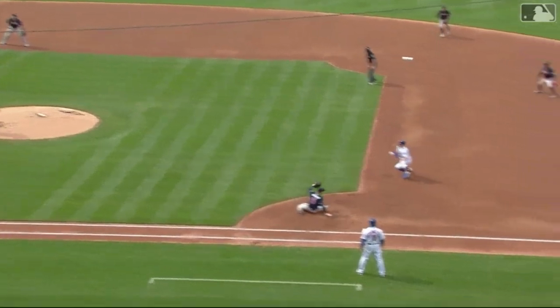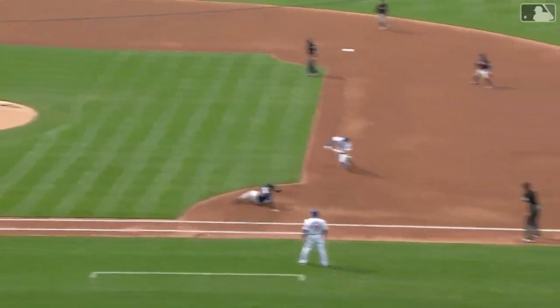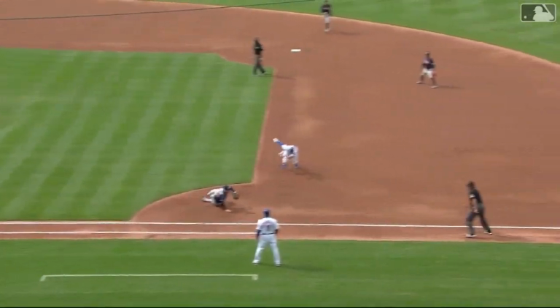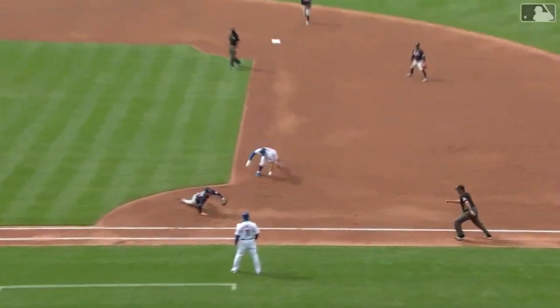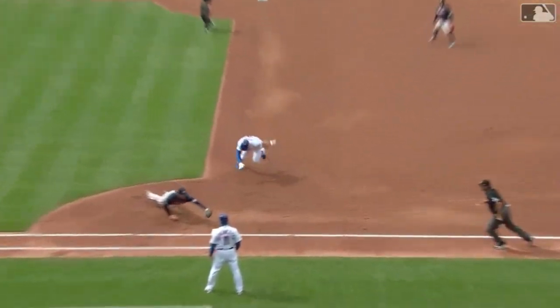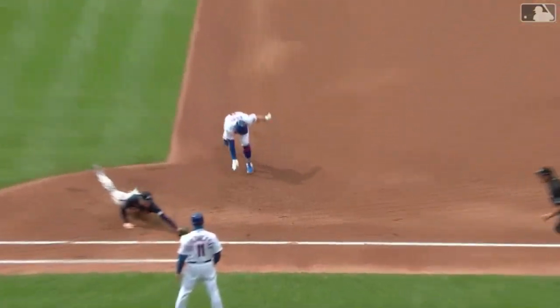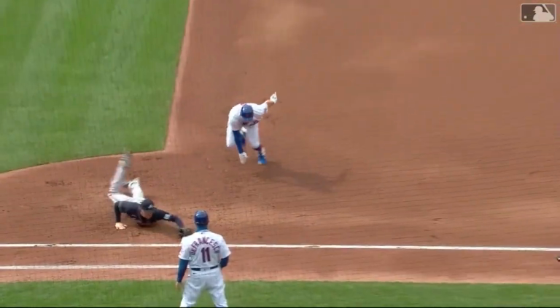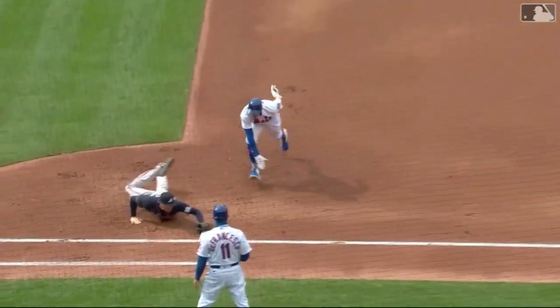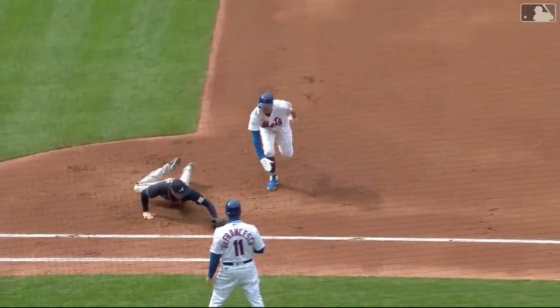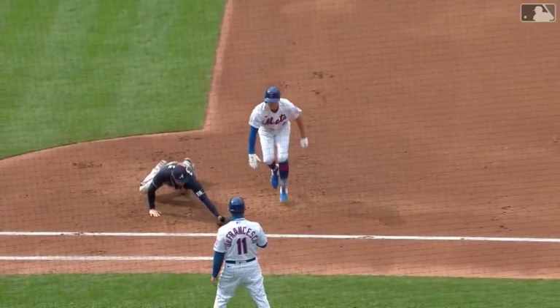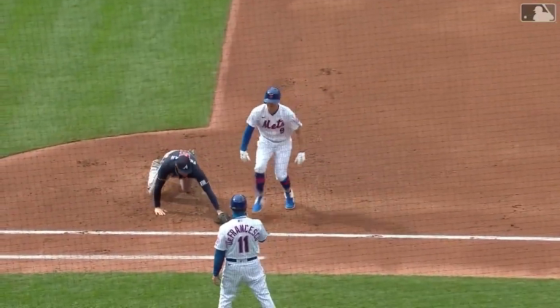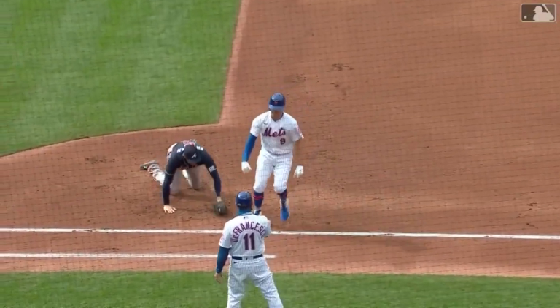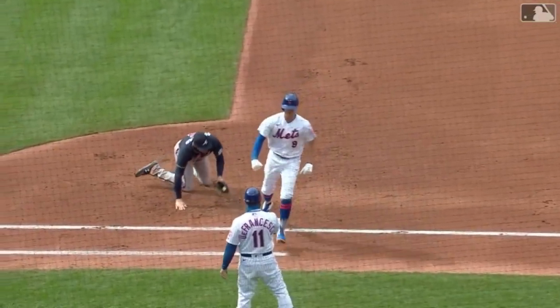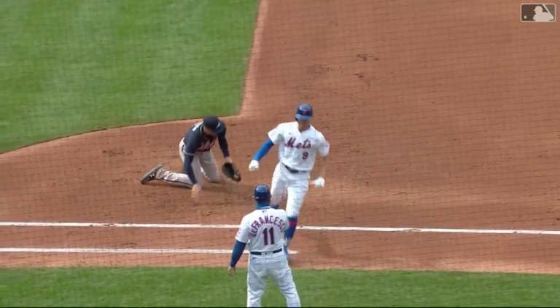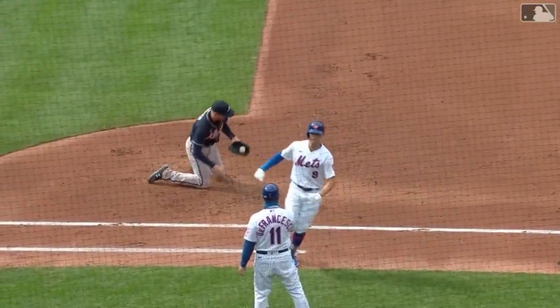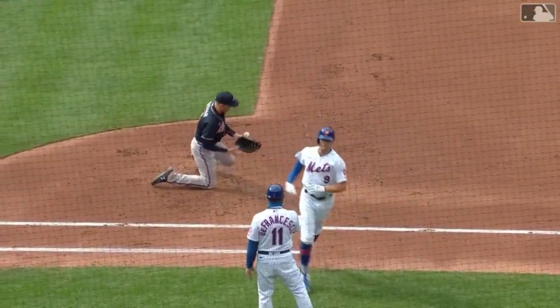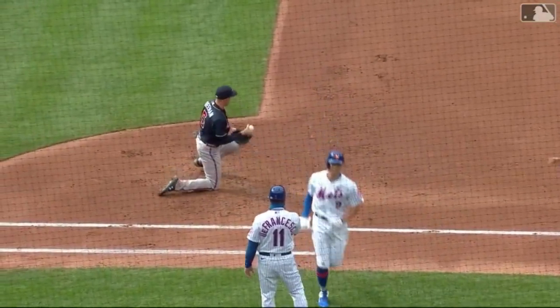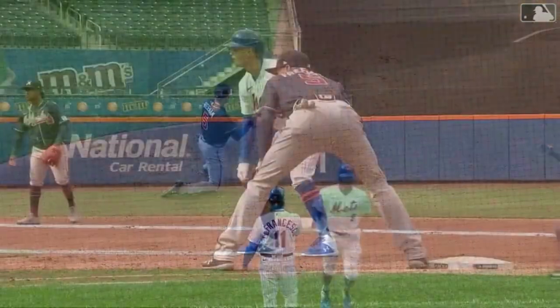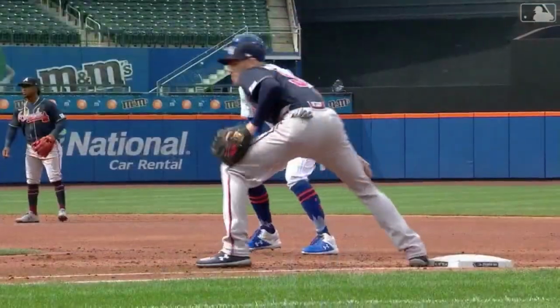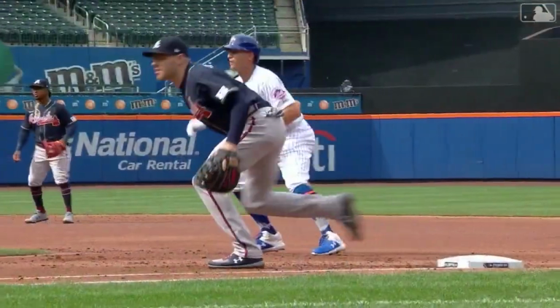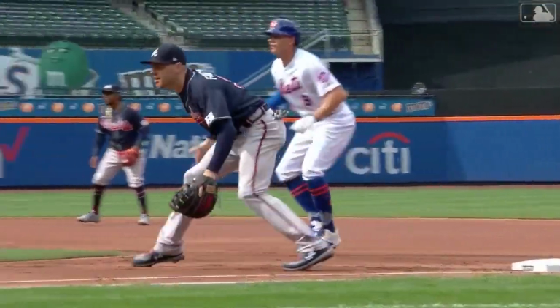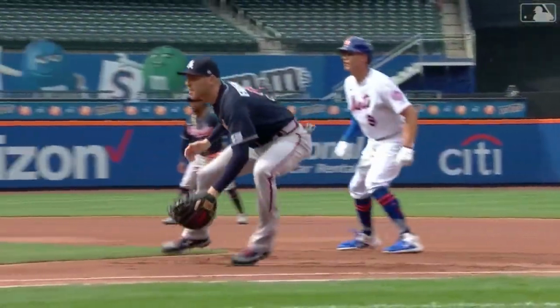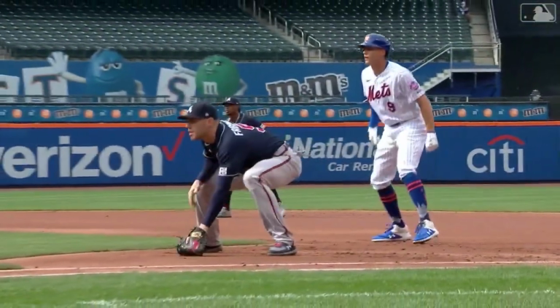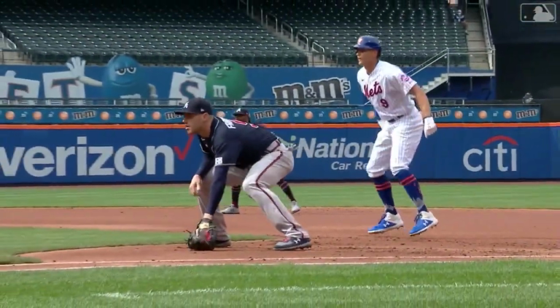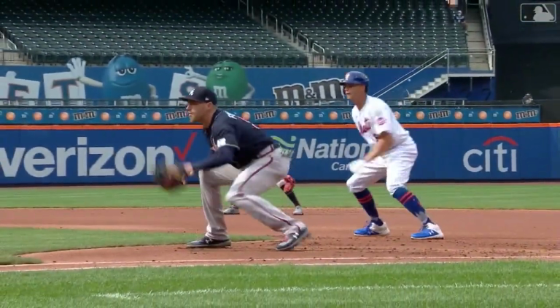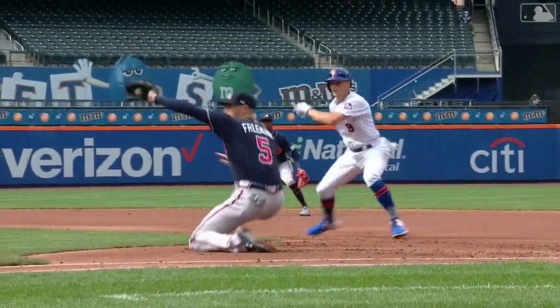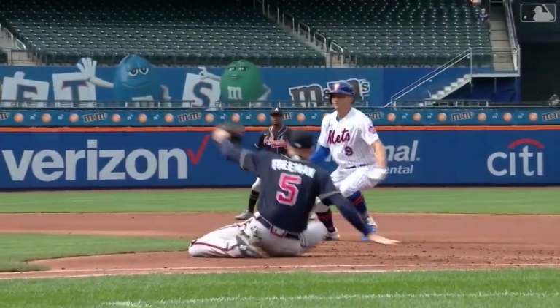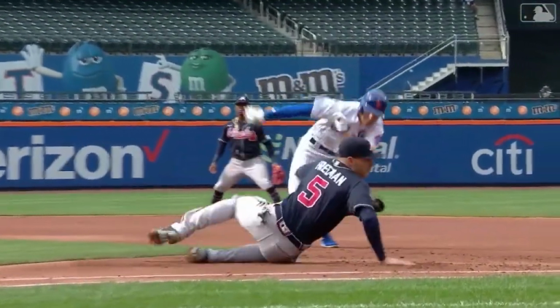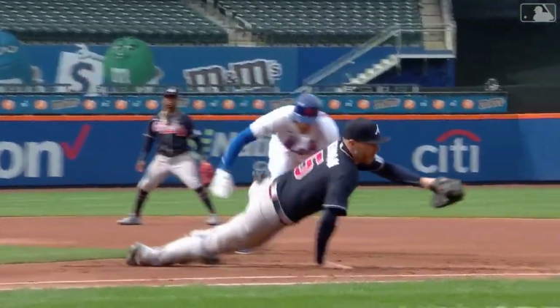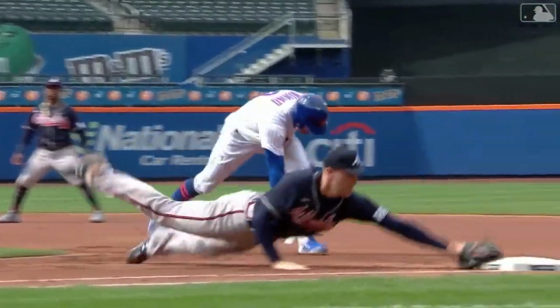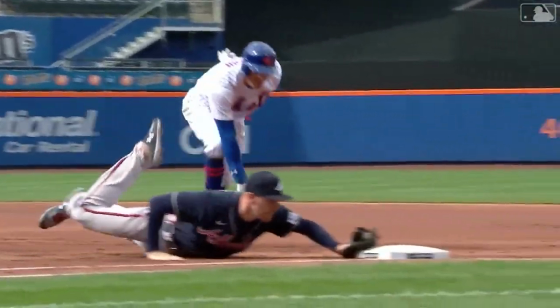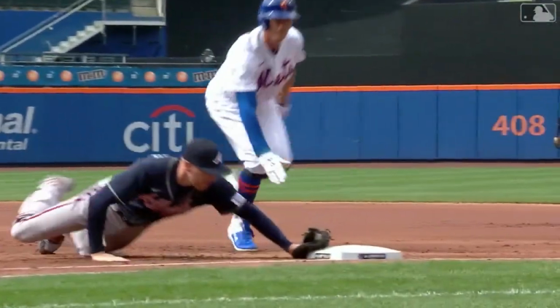Coming off the bag, ready to feel this position — line drive right at him, and like you say, nothing Nimmo can do. Easy double play.